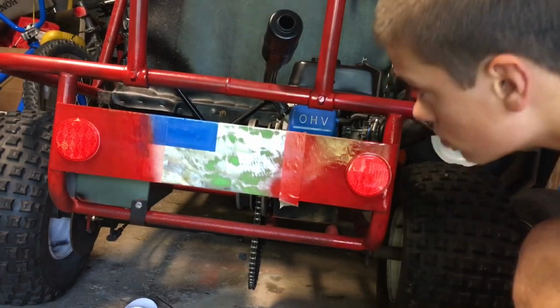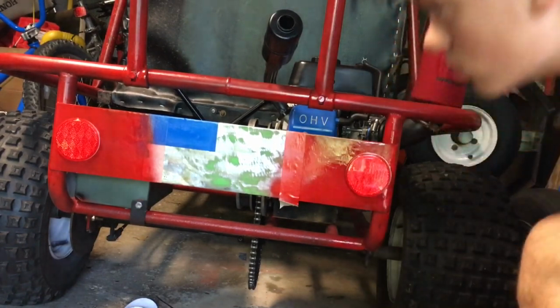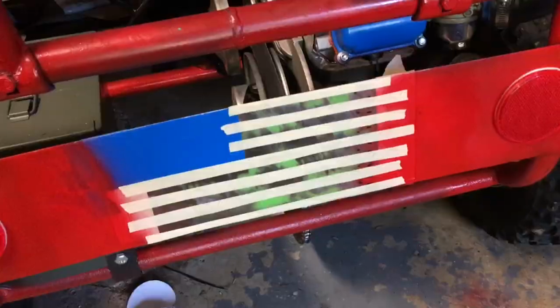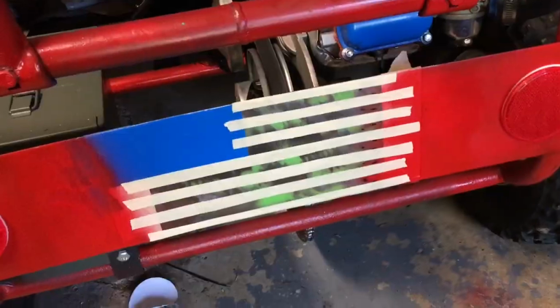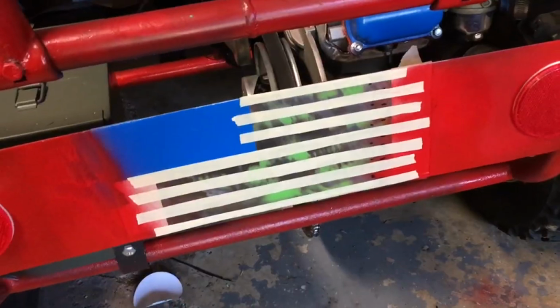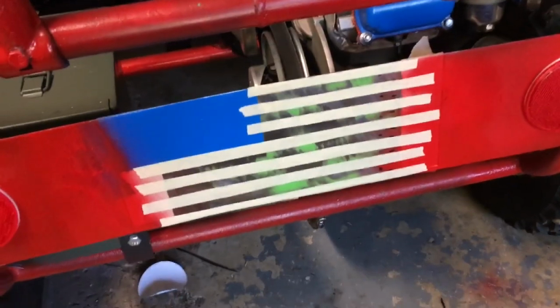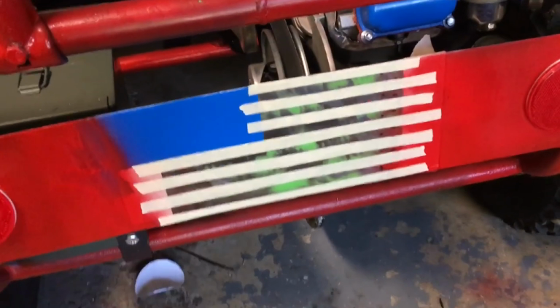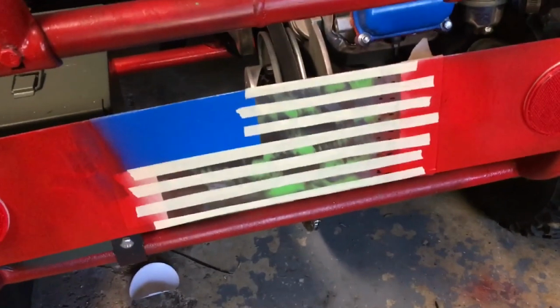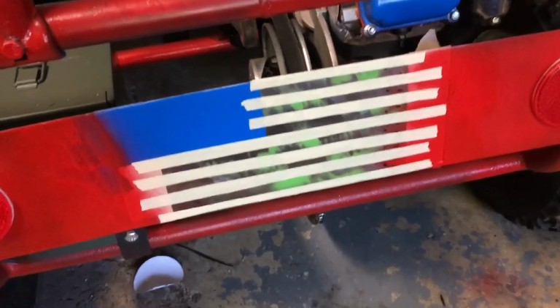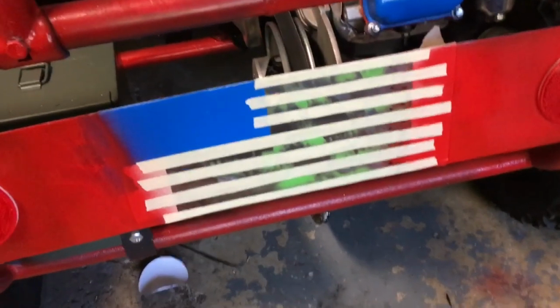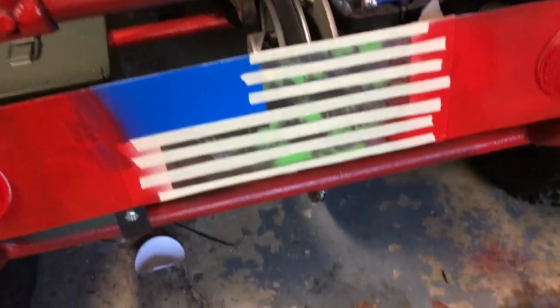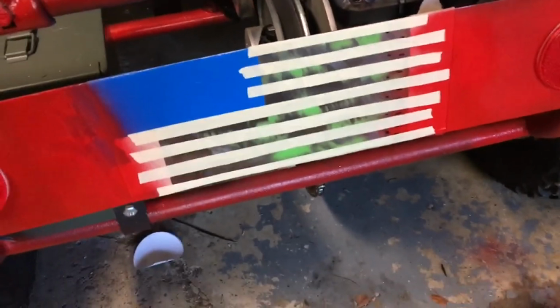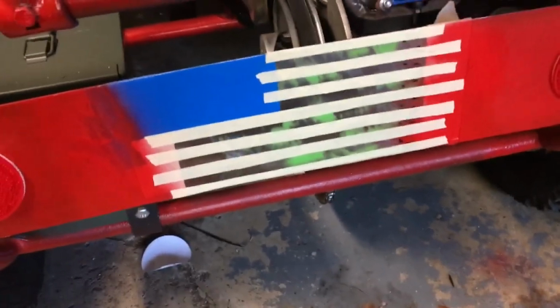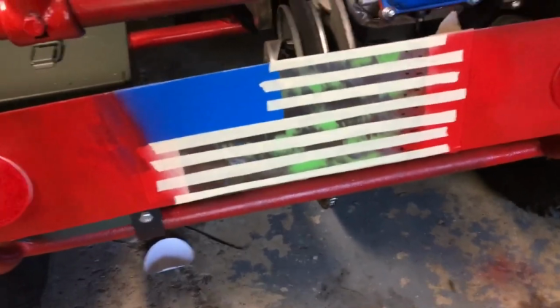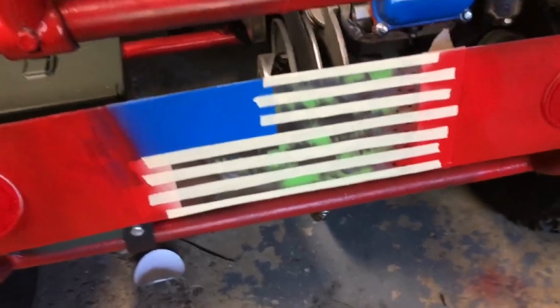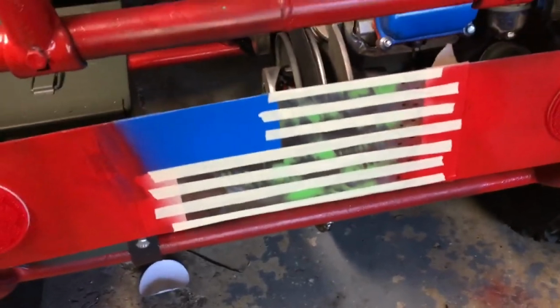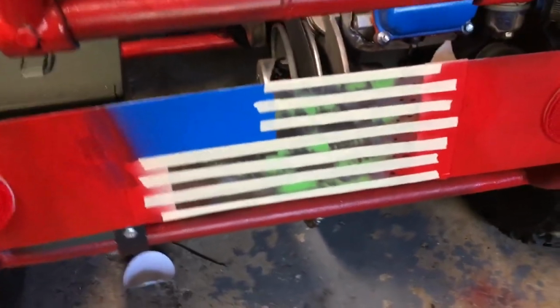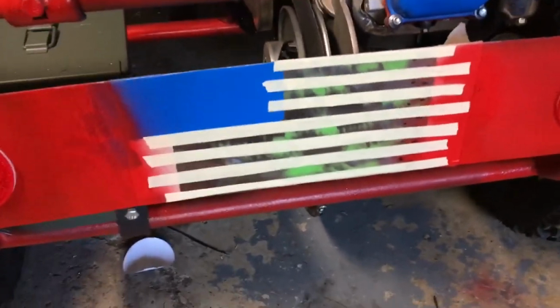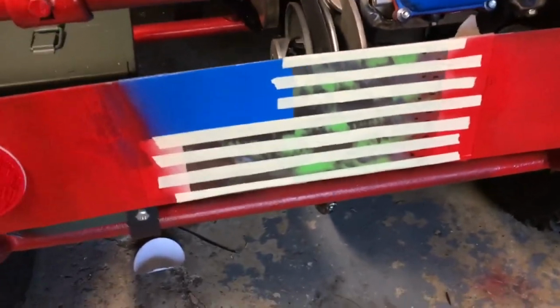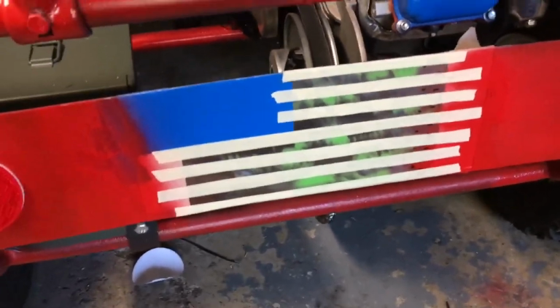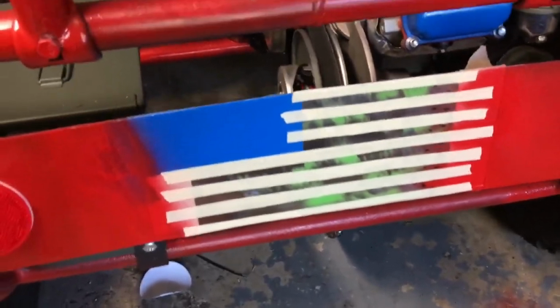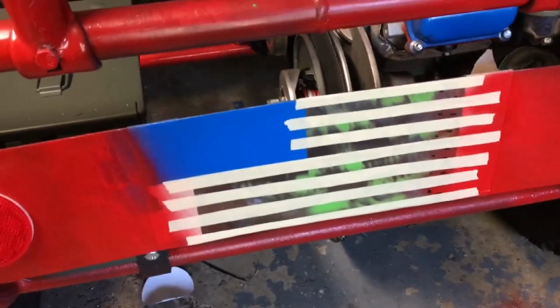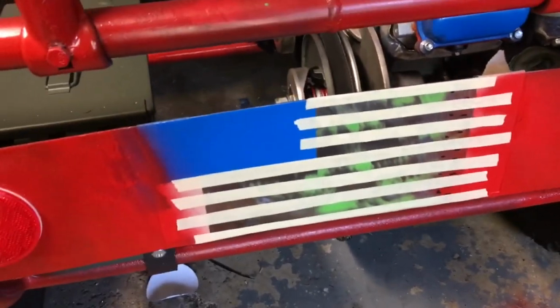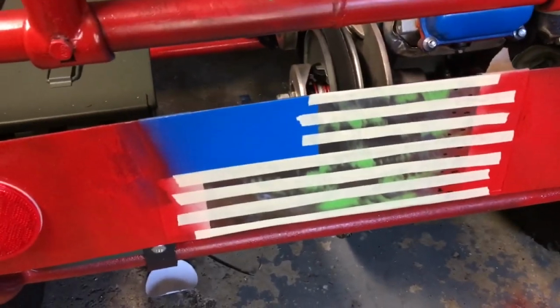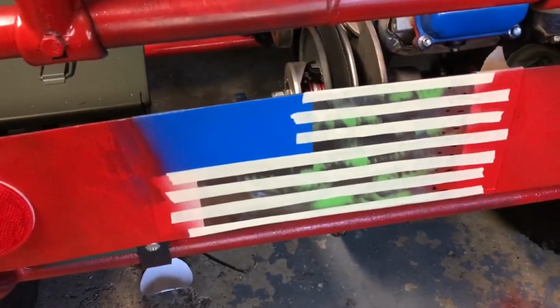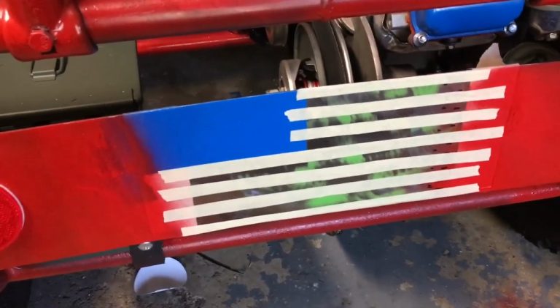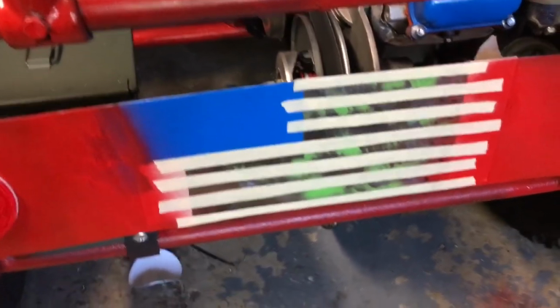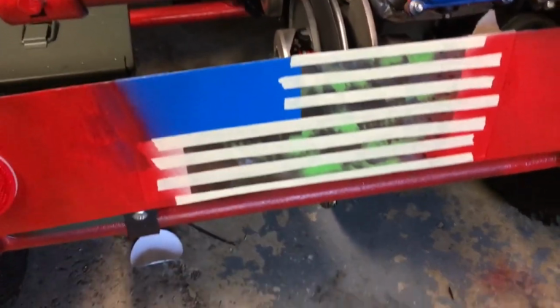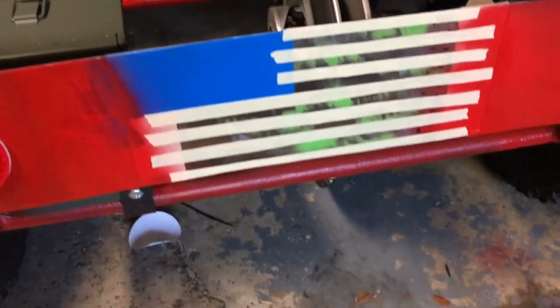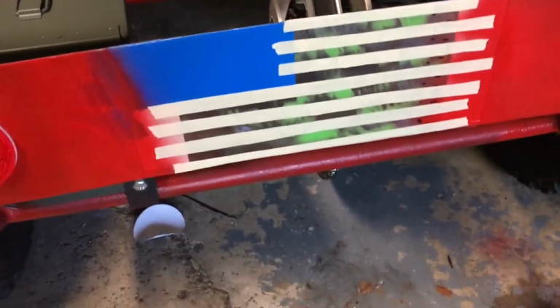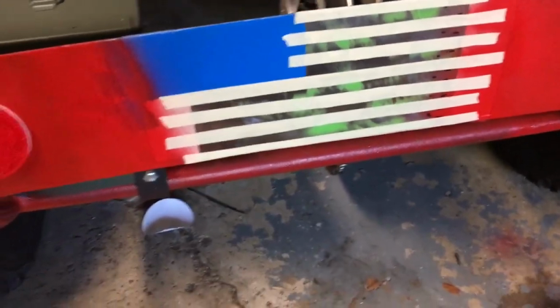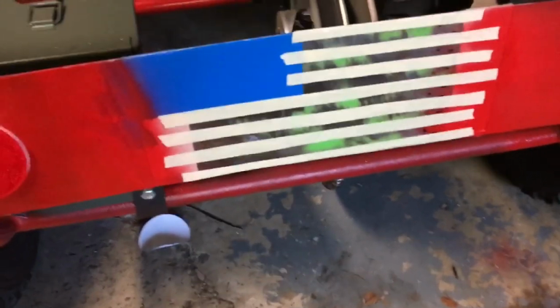Alright, so I got all the tape marked on and now I can paint this.